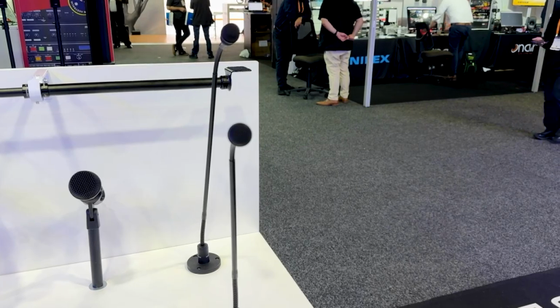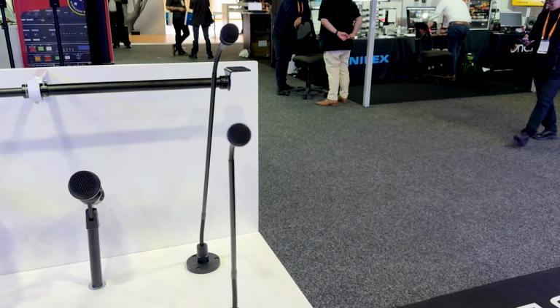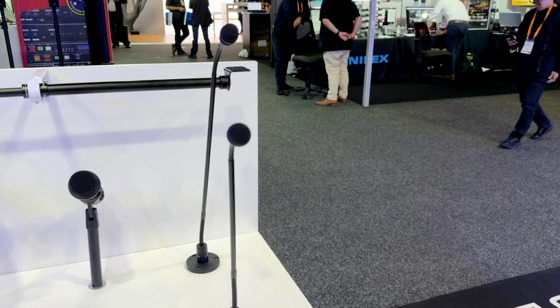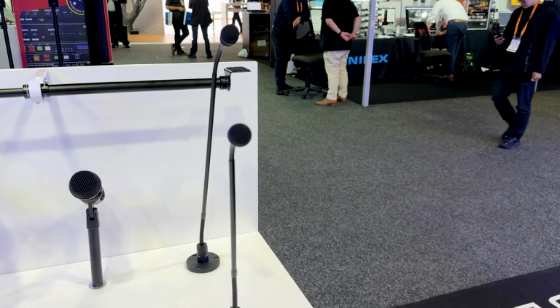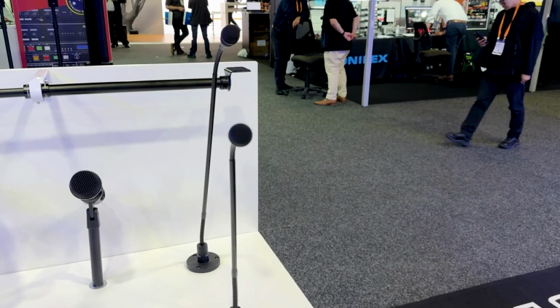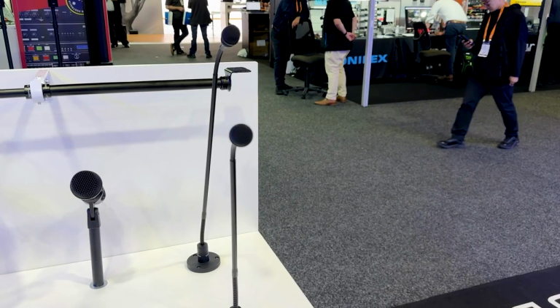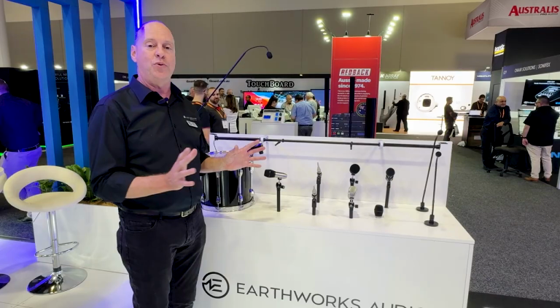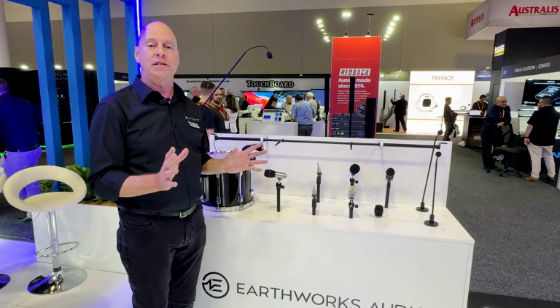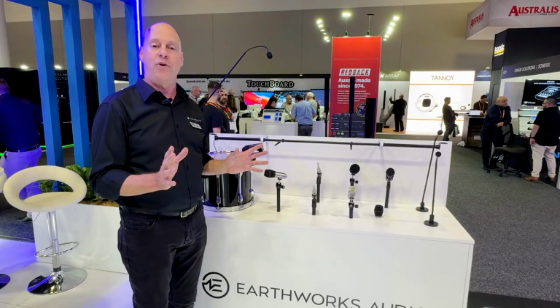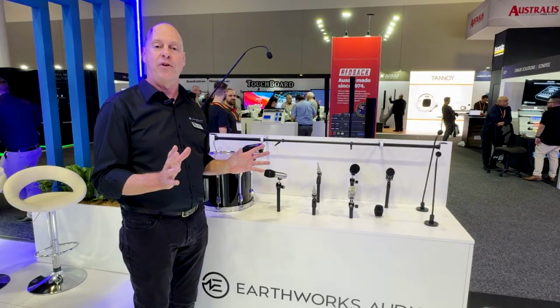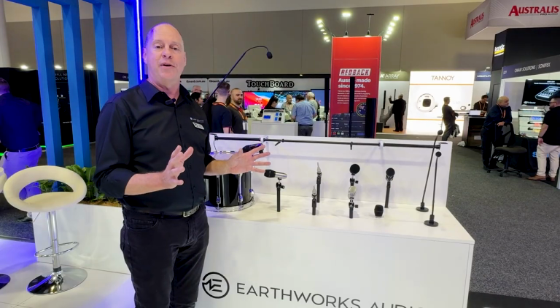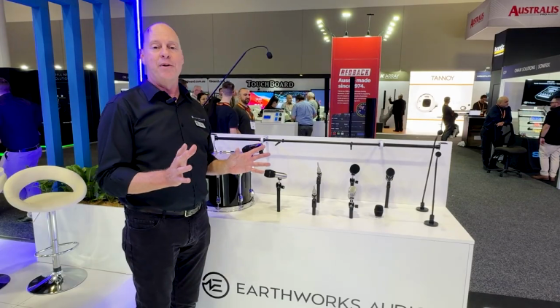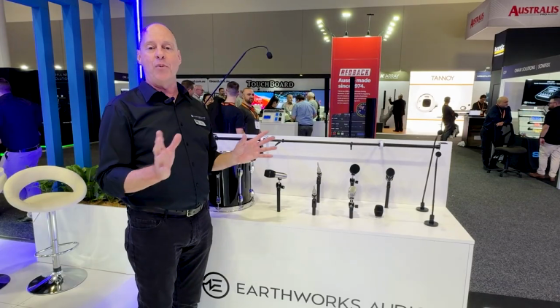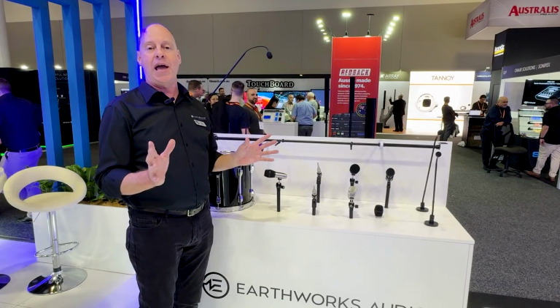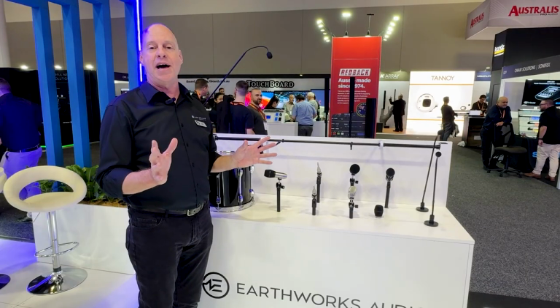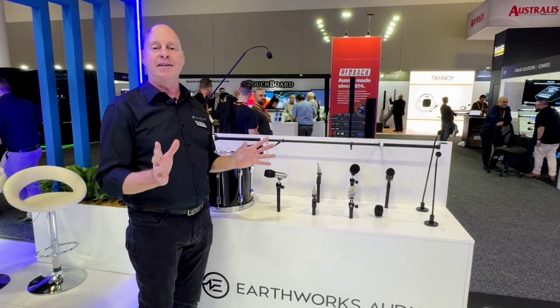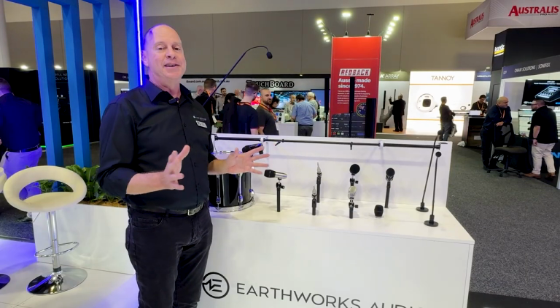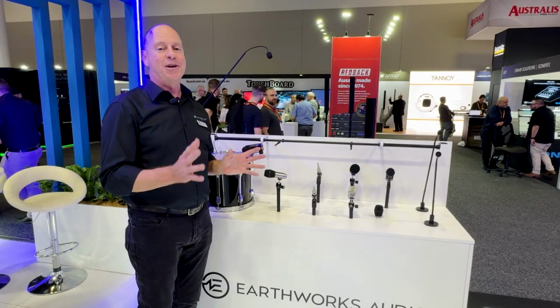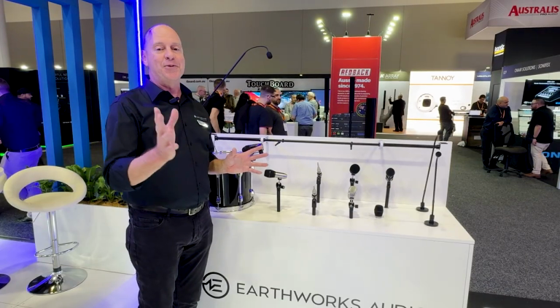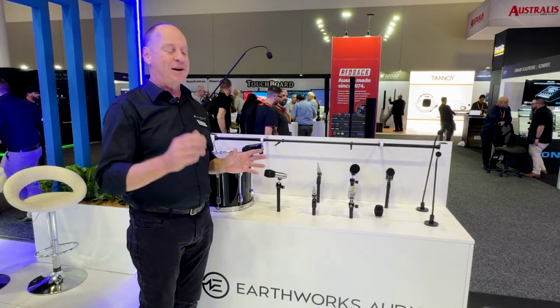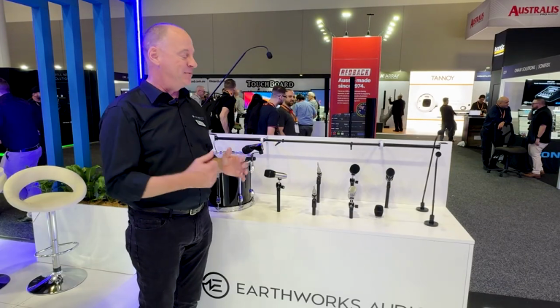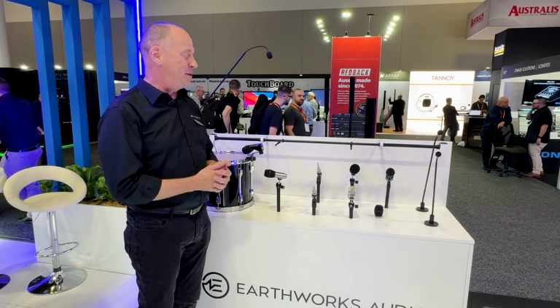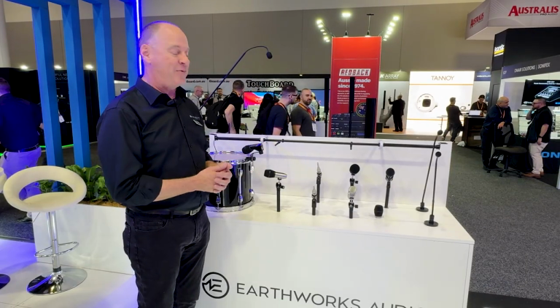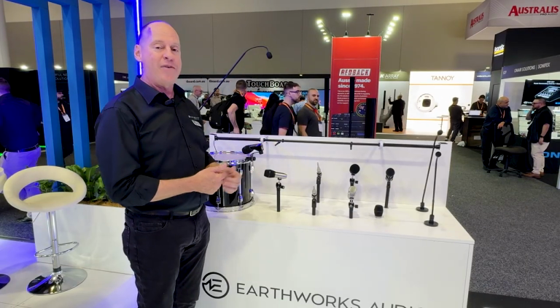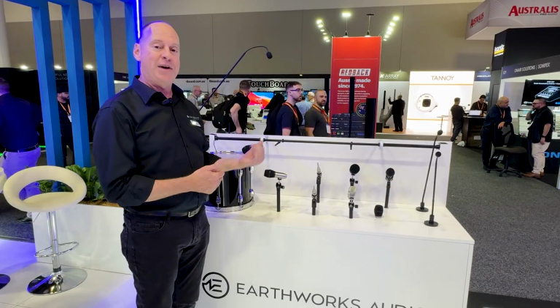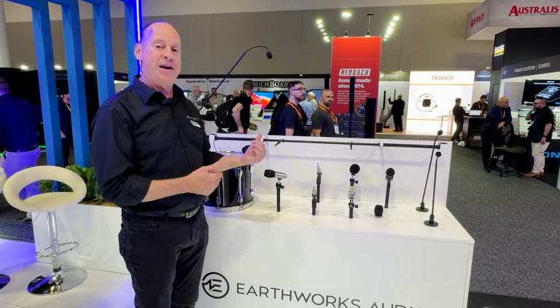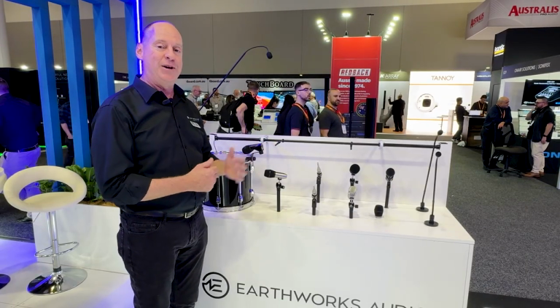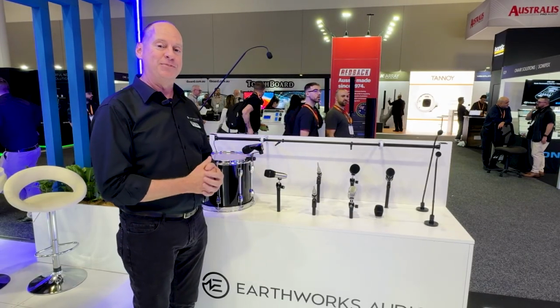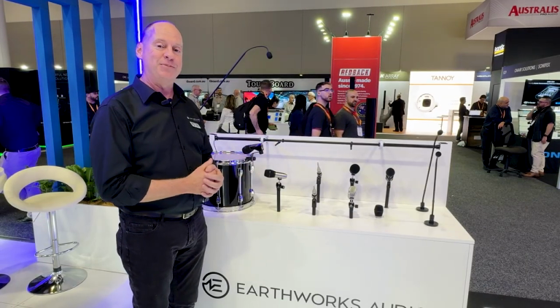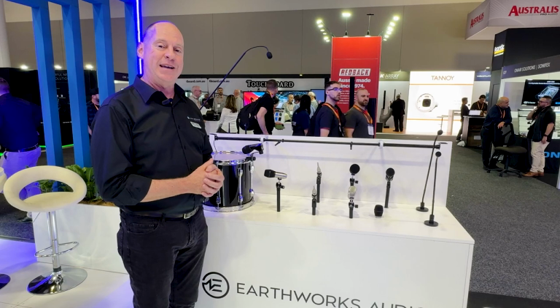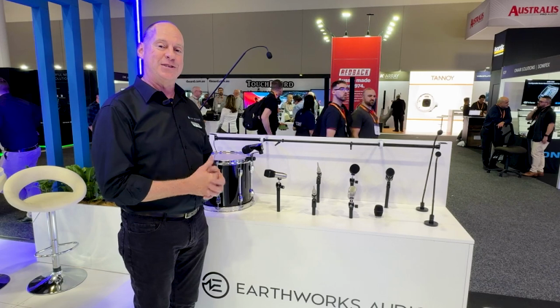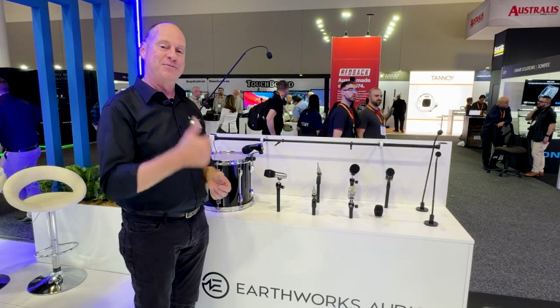I could talk about Earthworks forever but we can't. So do yourself a favour, come and have a look. Catch you soon!